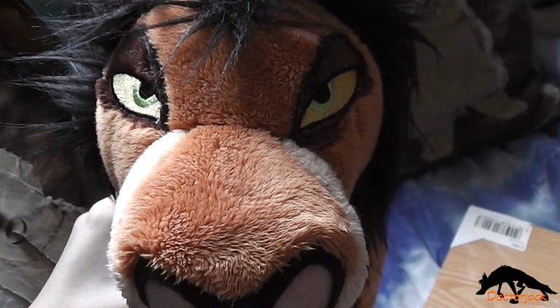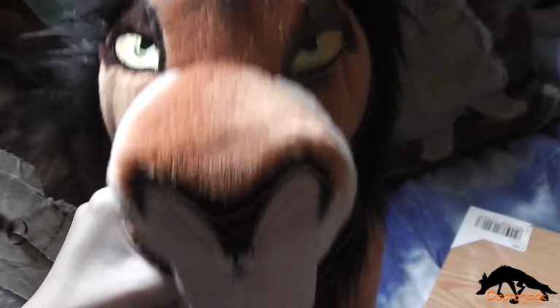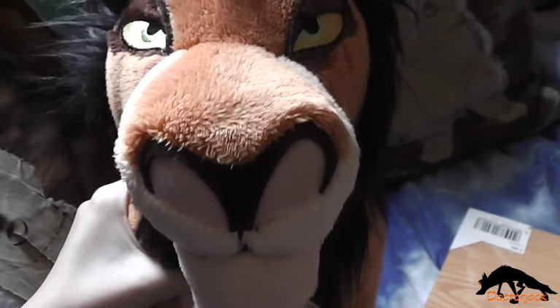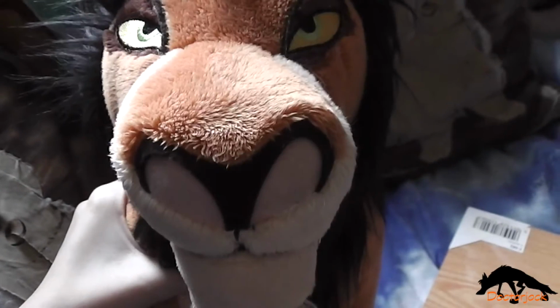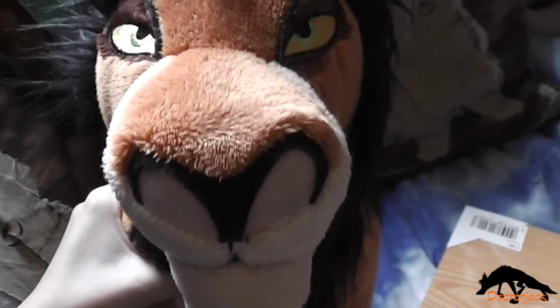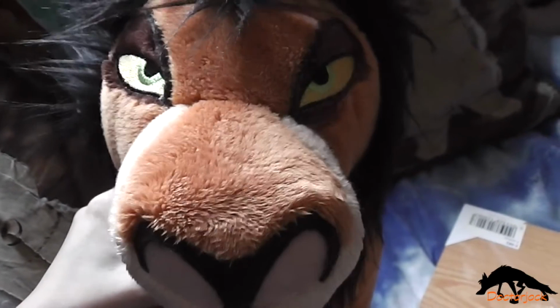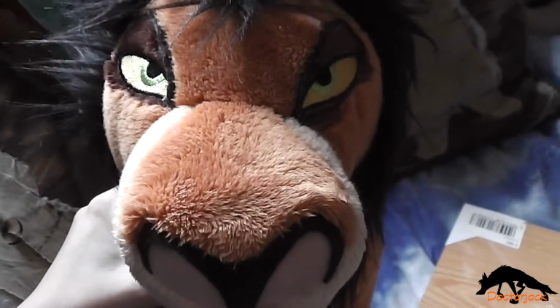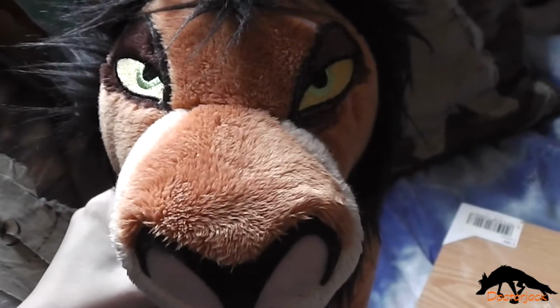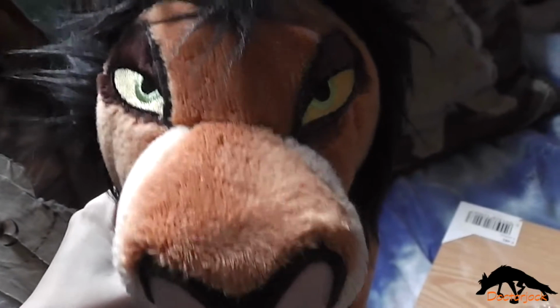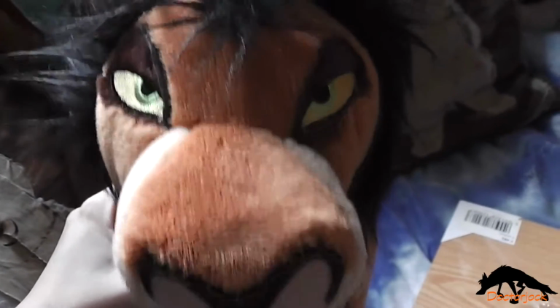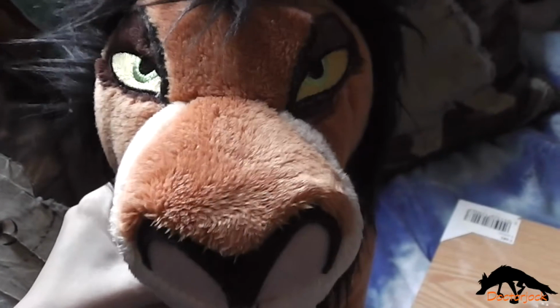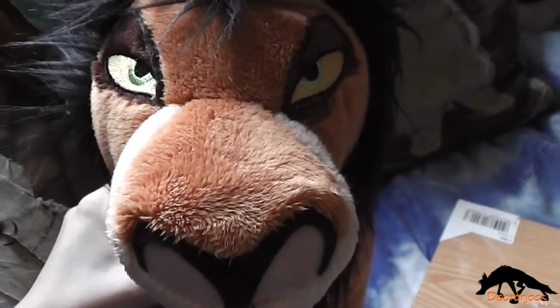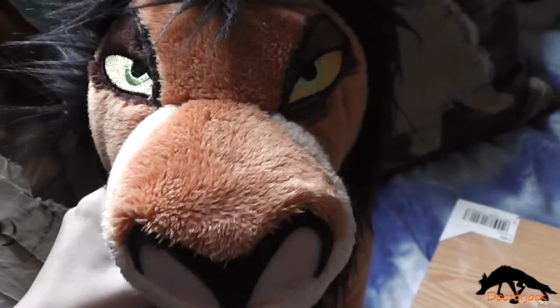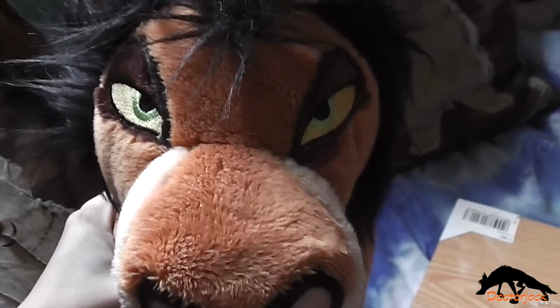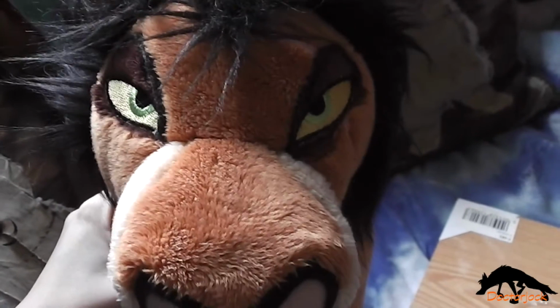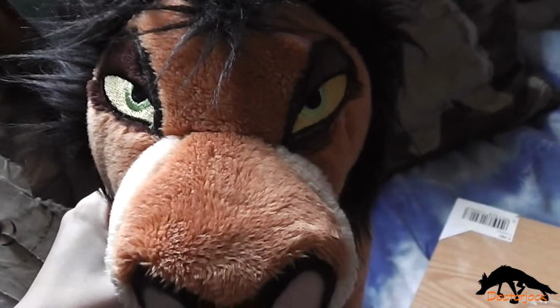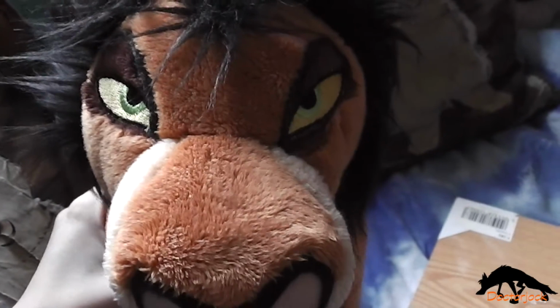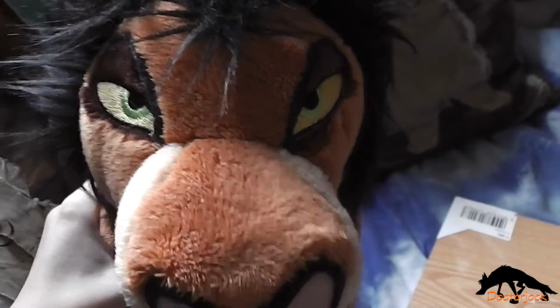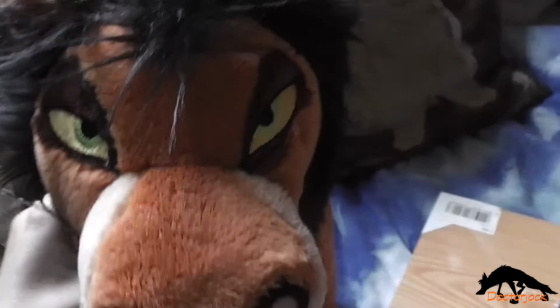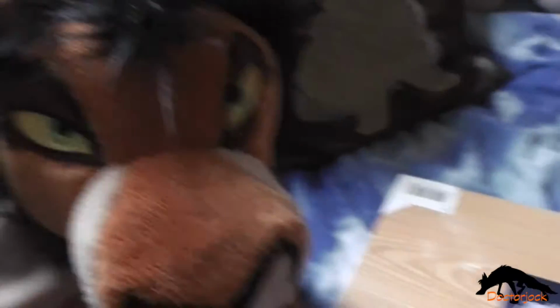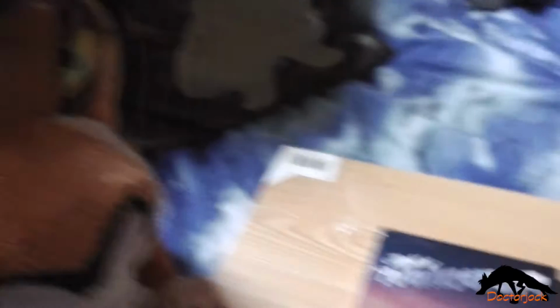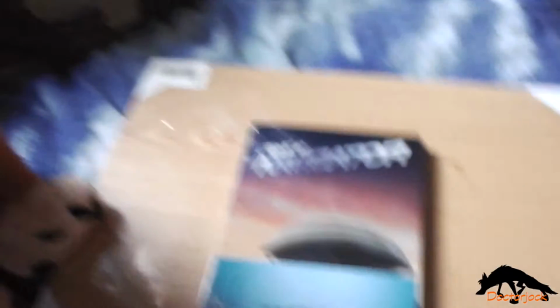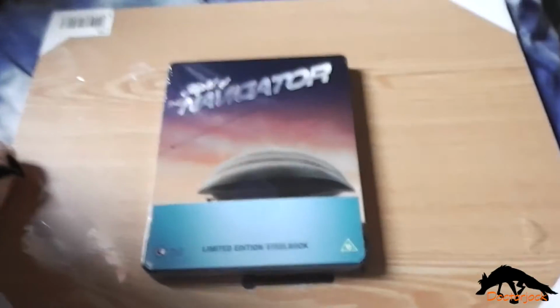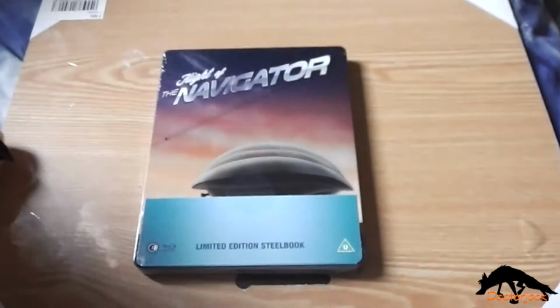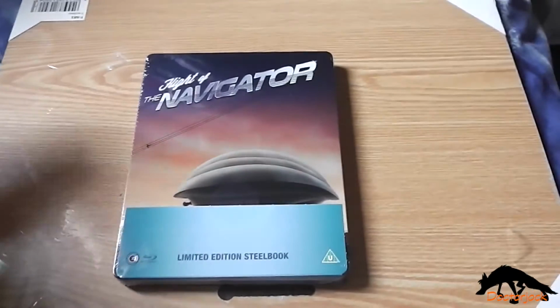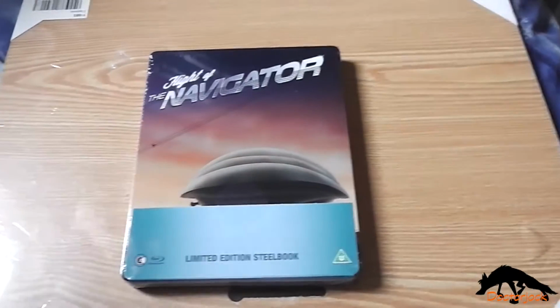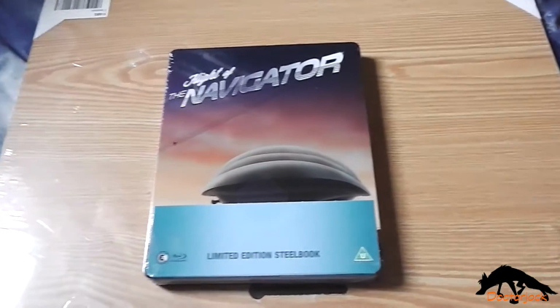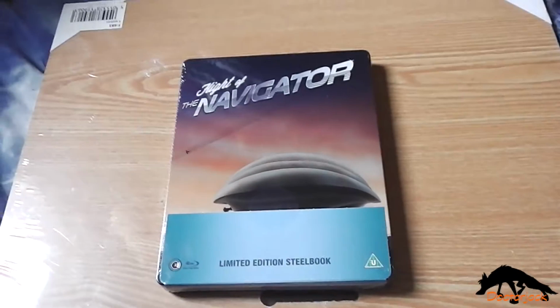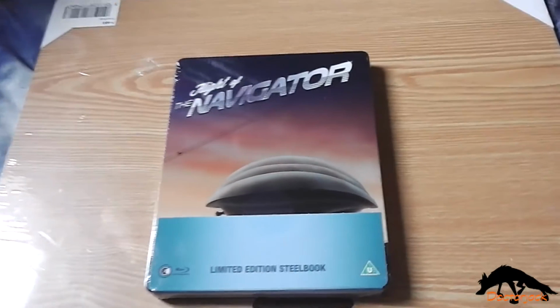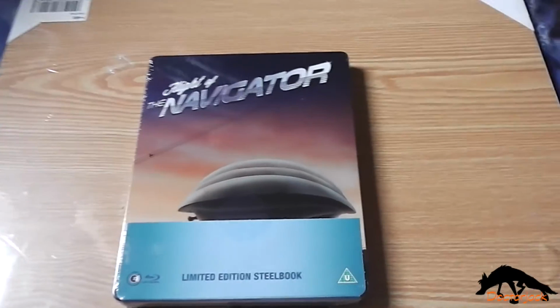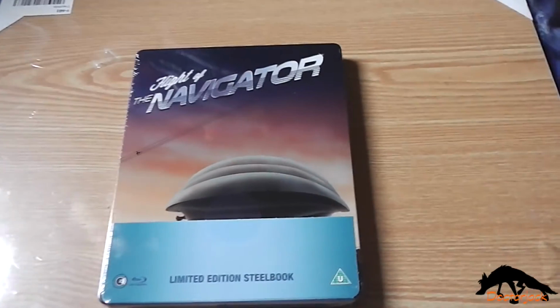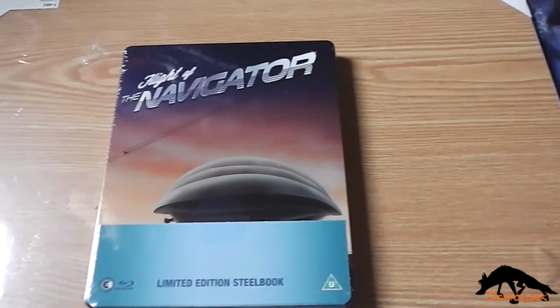Hi, it's Dr. Jock here with Scar, and today I'm going to do an unboxing of Flight of the Navigator.